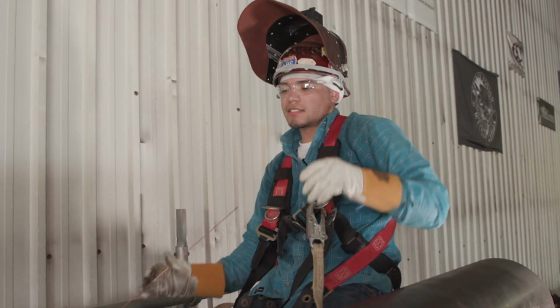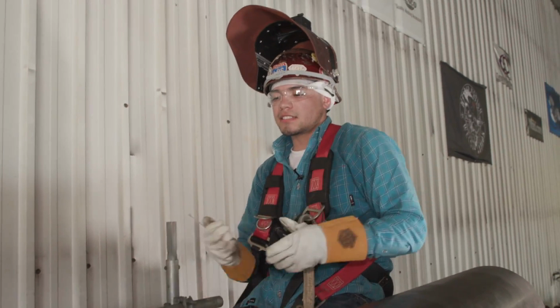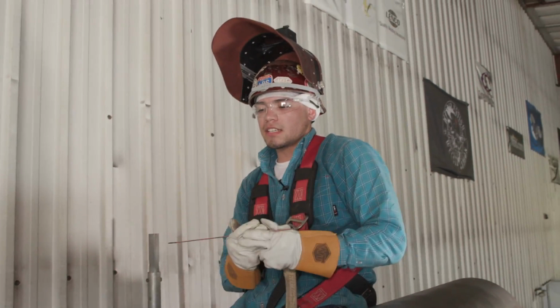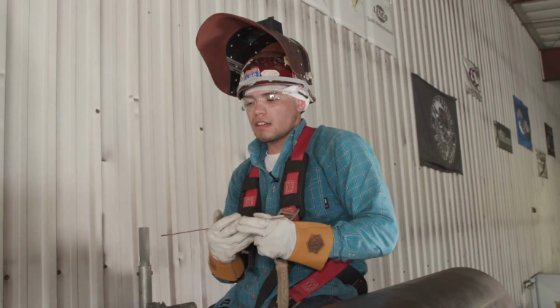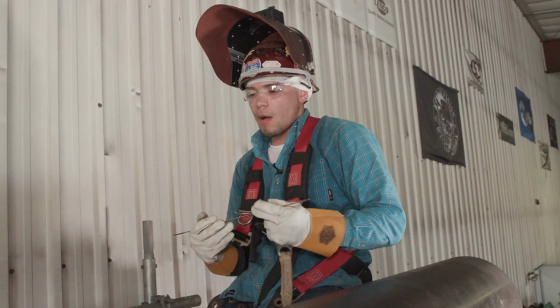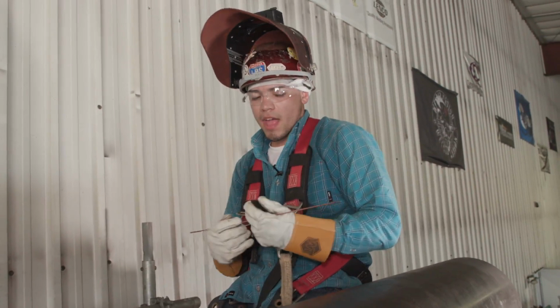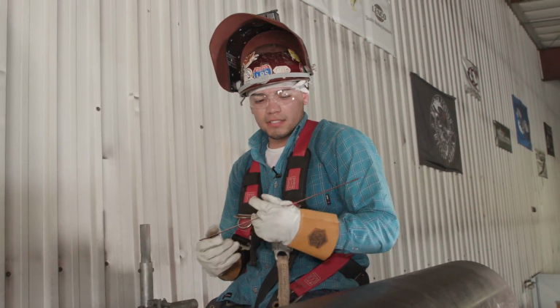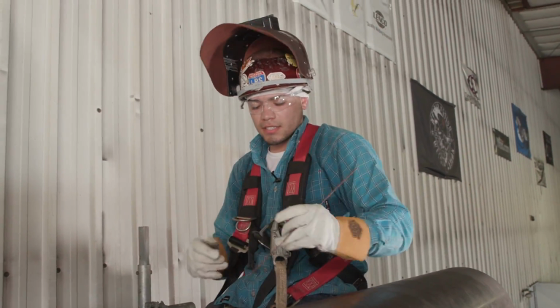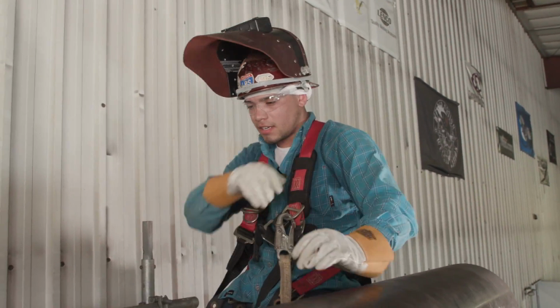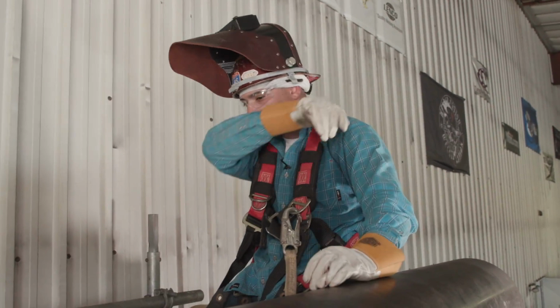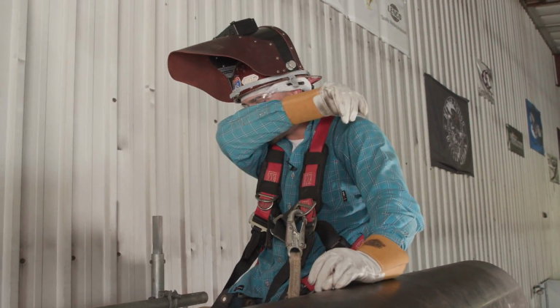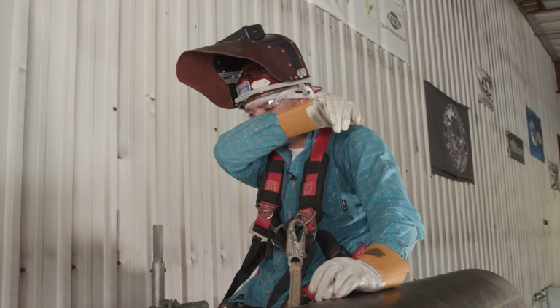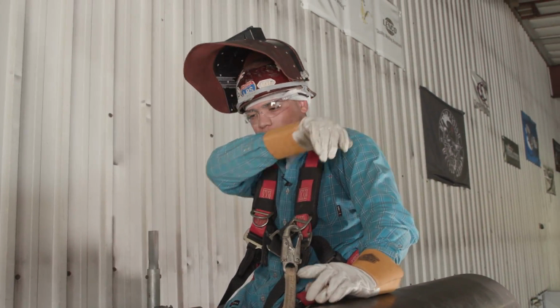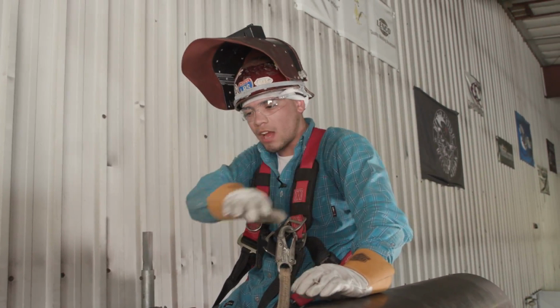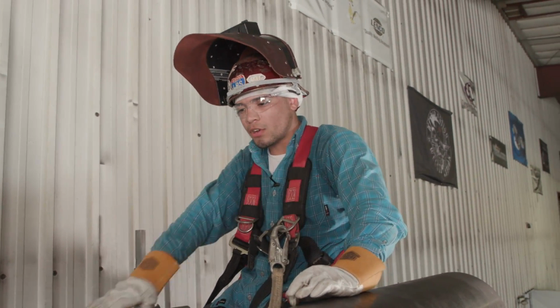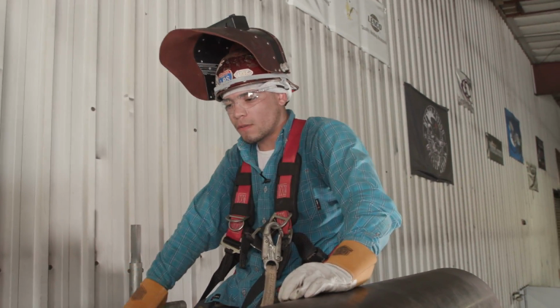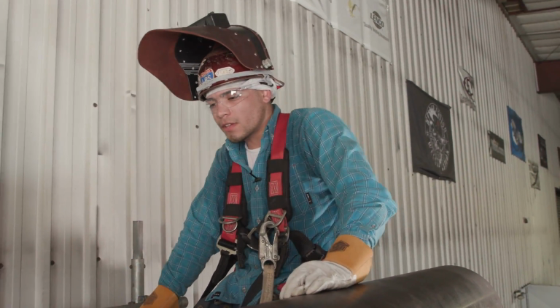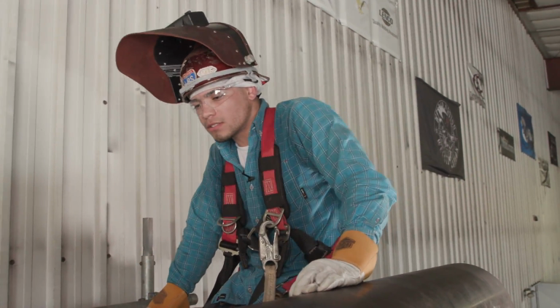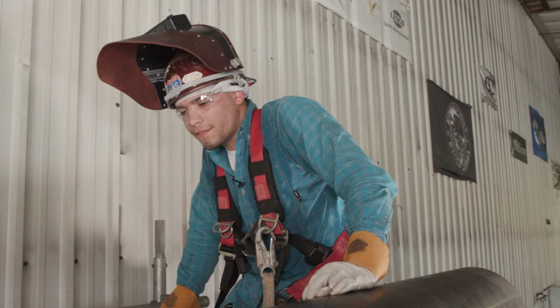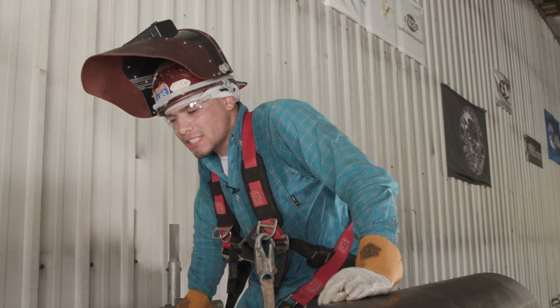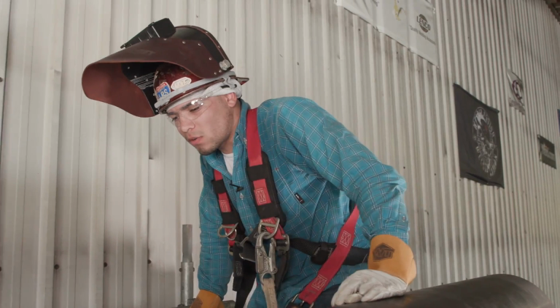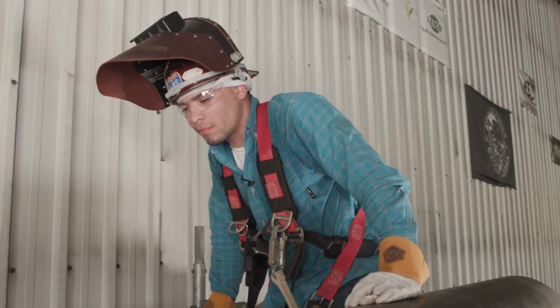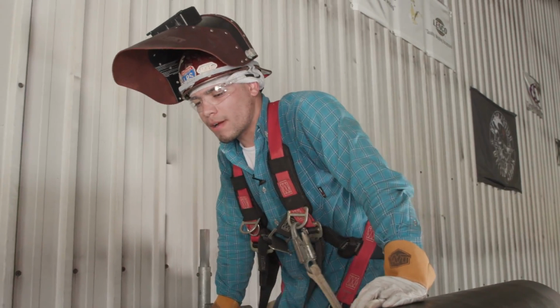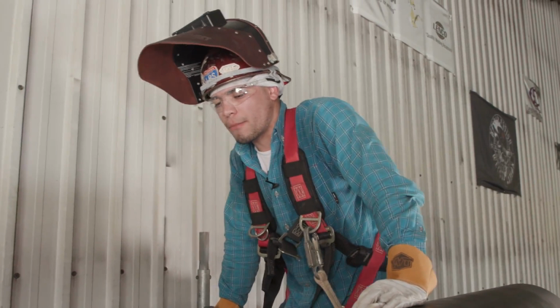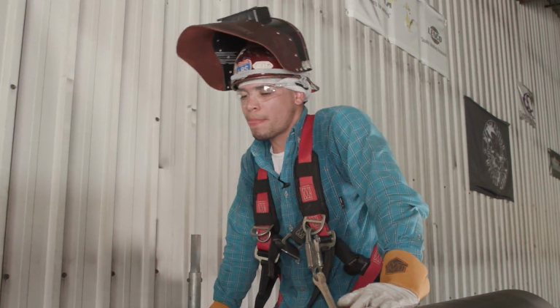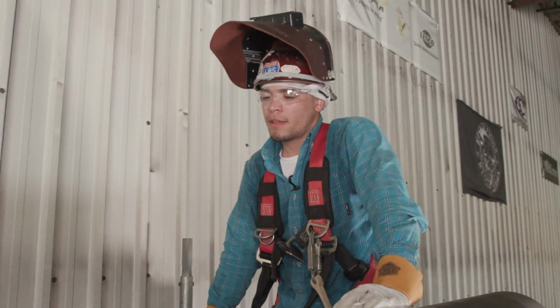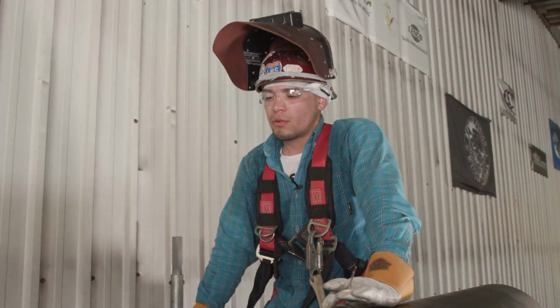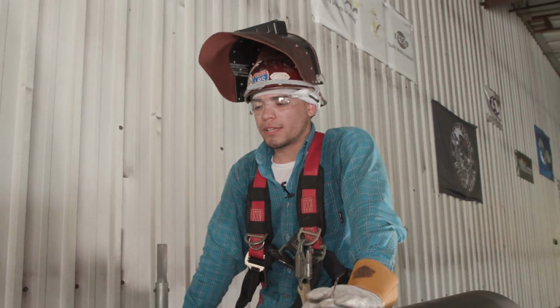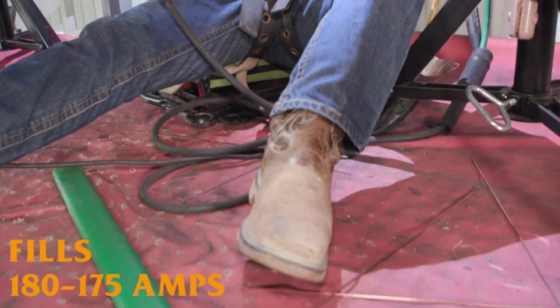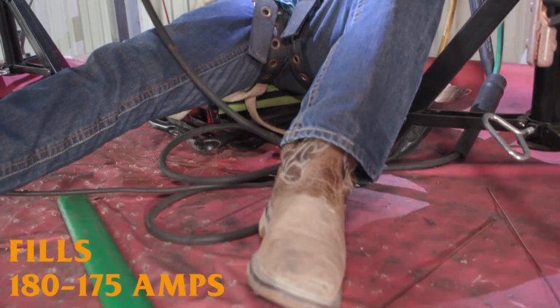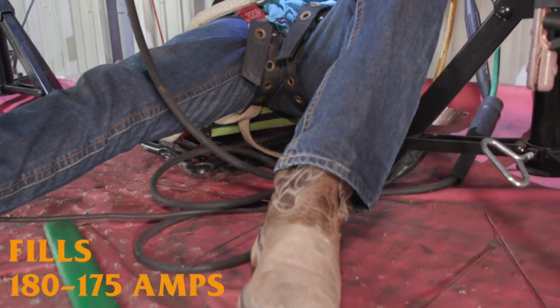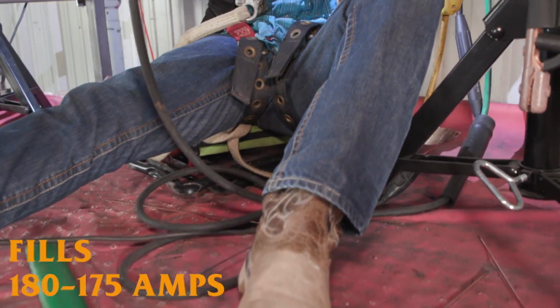Alright guys, that's the hot pass. Now we're going to do the fills. For the fills I'm going to run them about 175 to 180 amps.